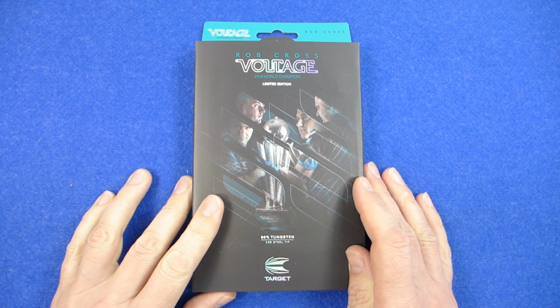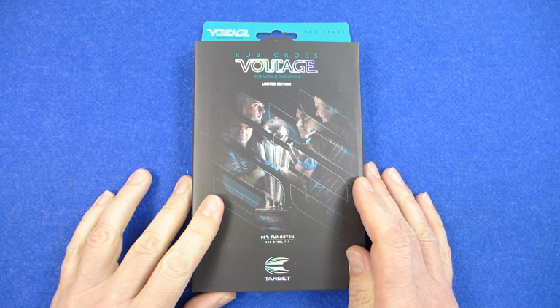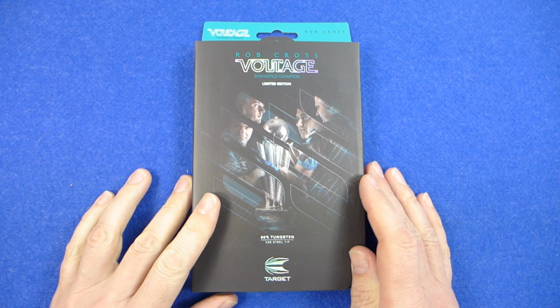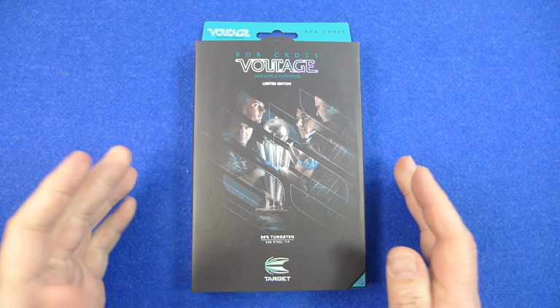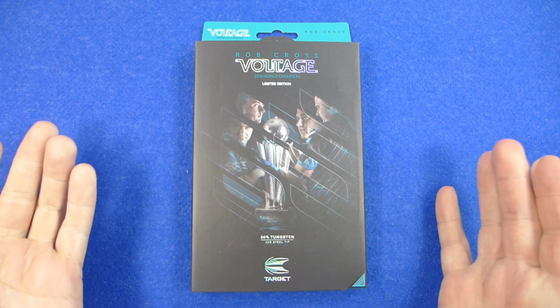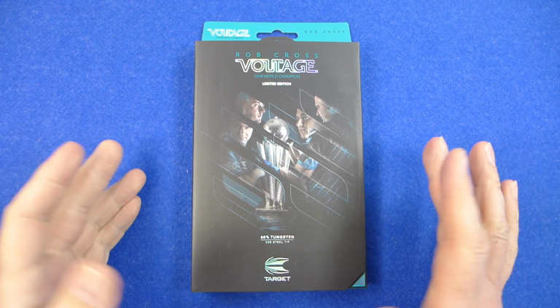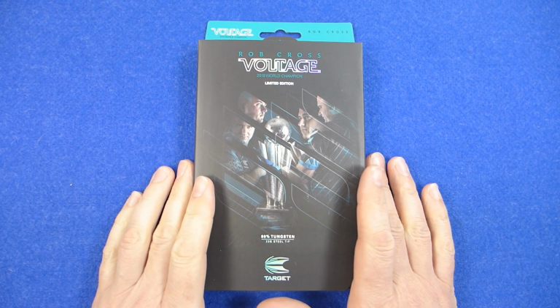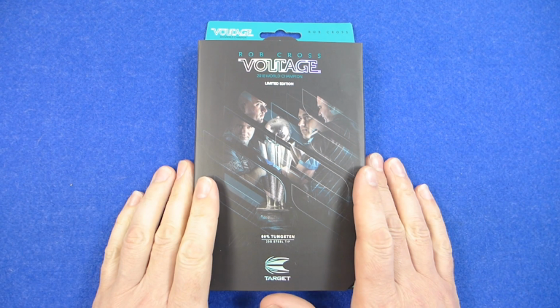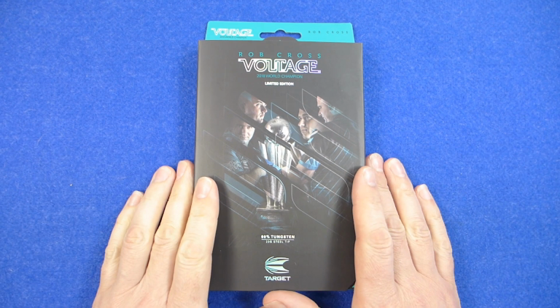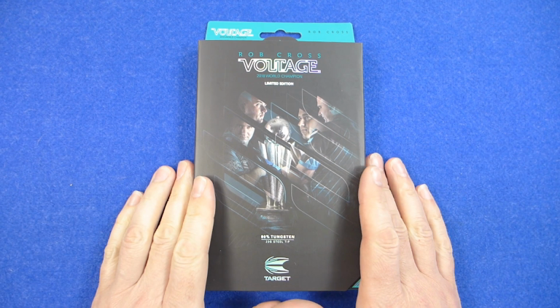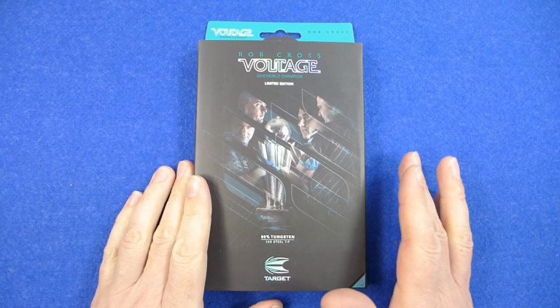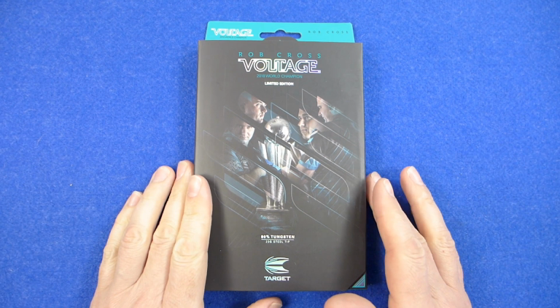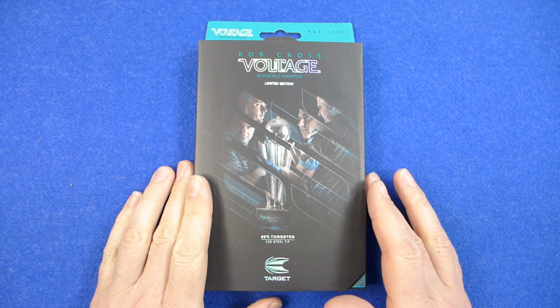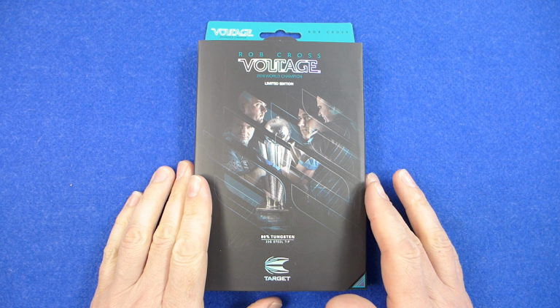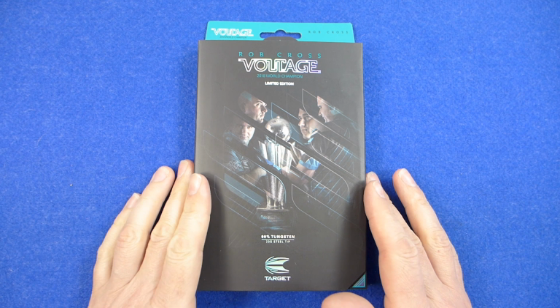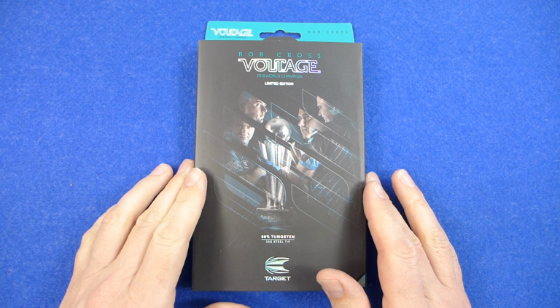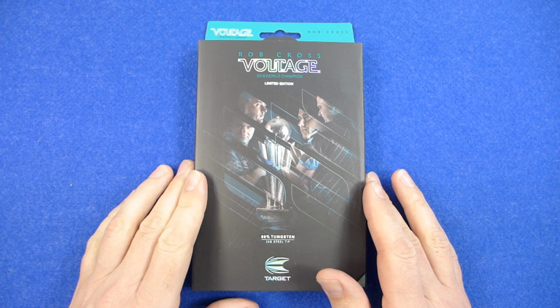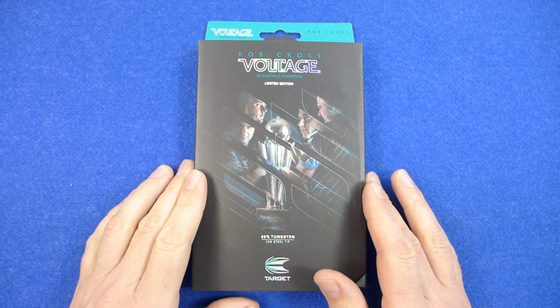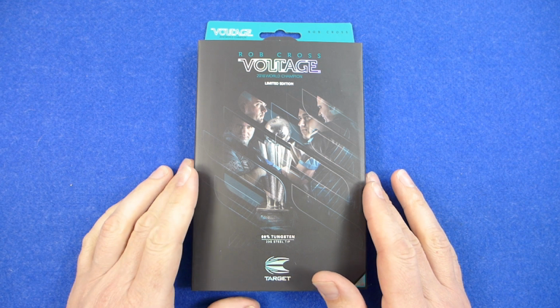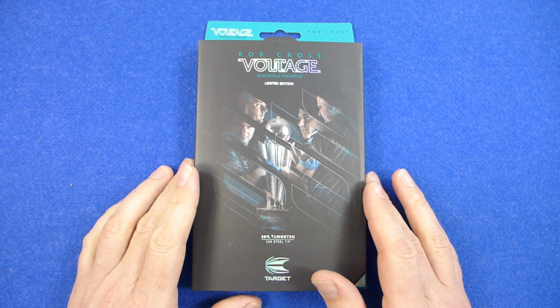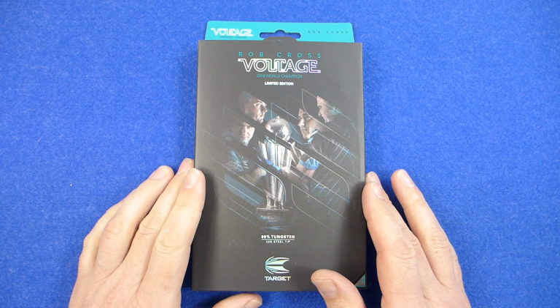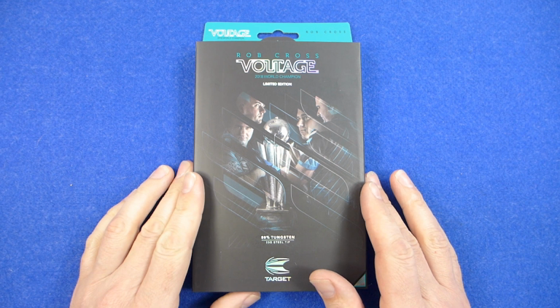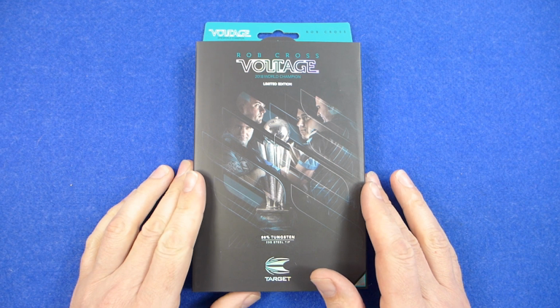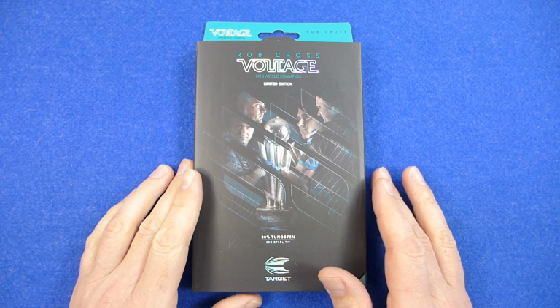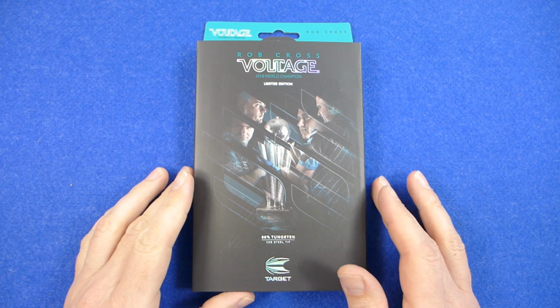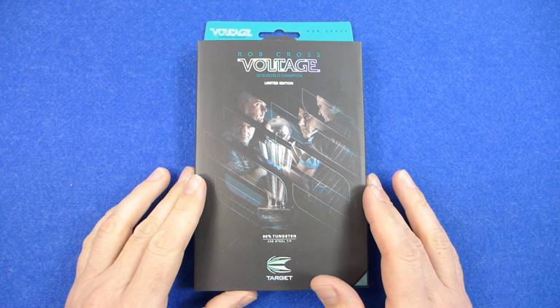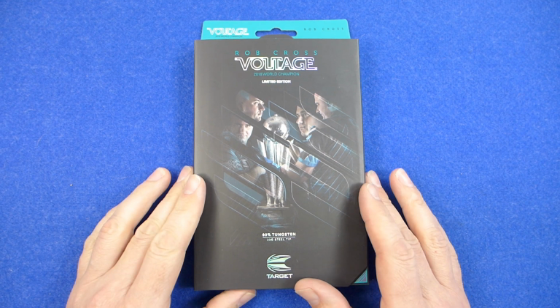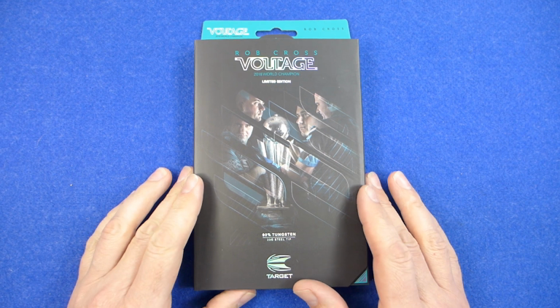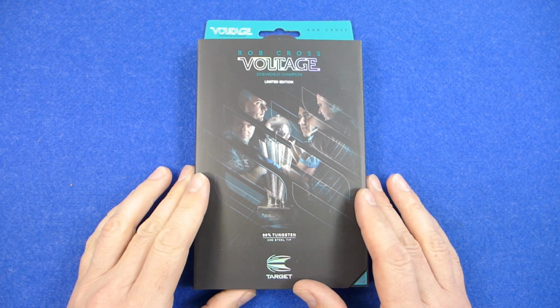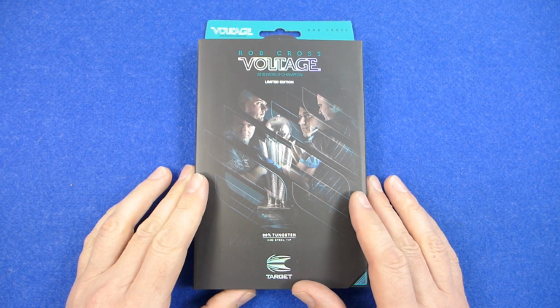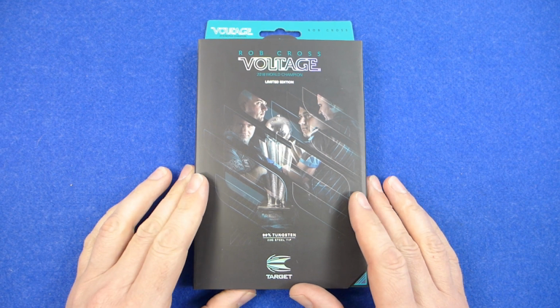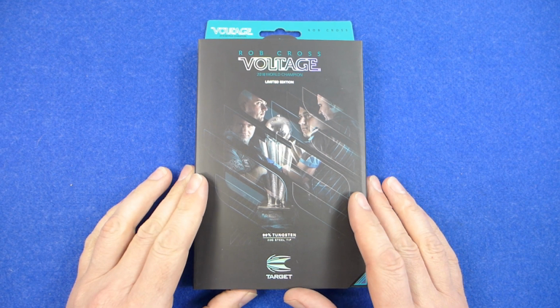Hello Darts Nuts, I'm just going to do a quick preview of the Rob Cross 2018 World Champion Limited Edition Darts from Target.